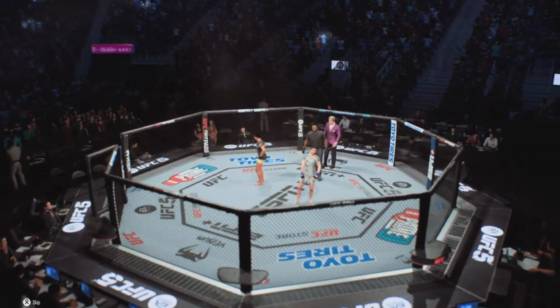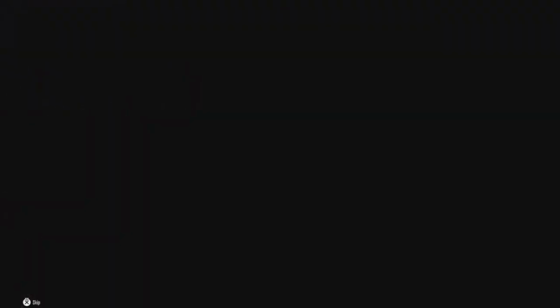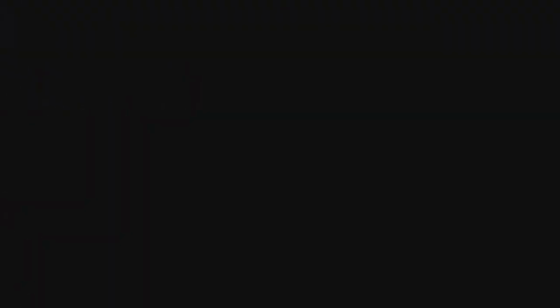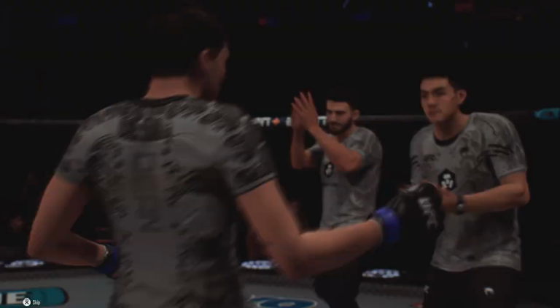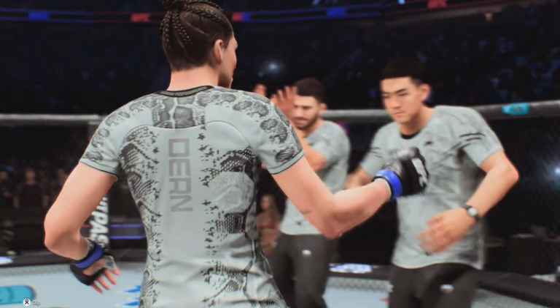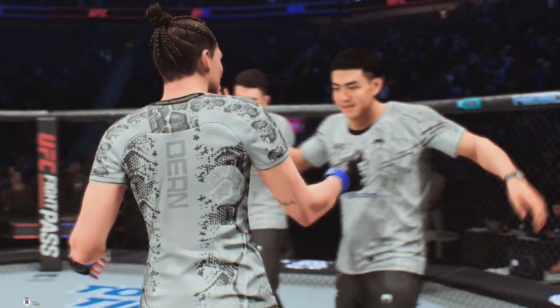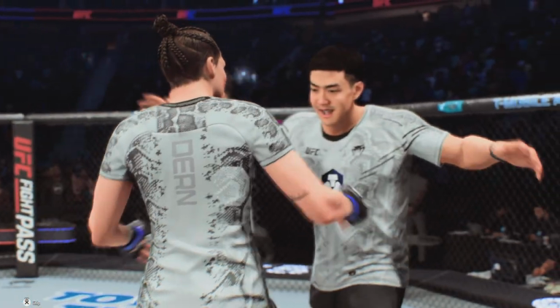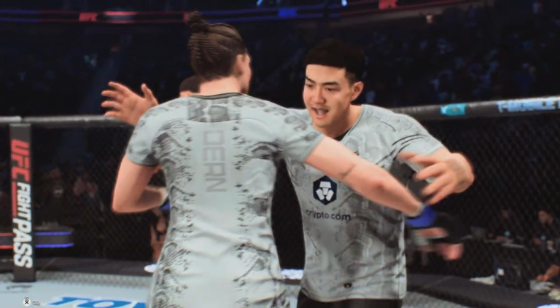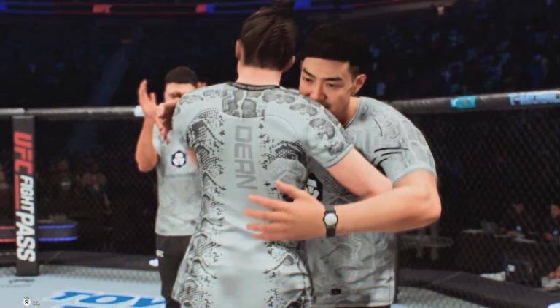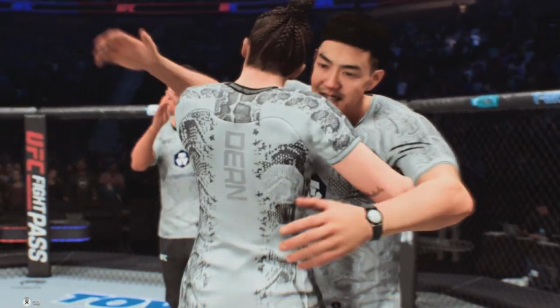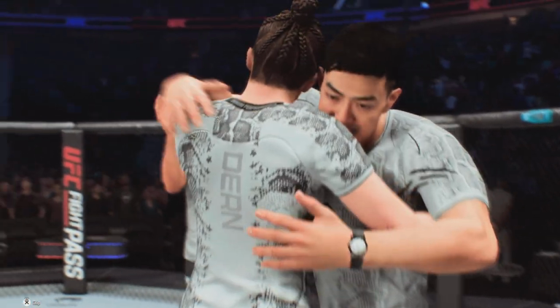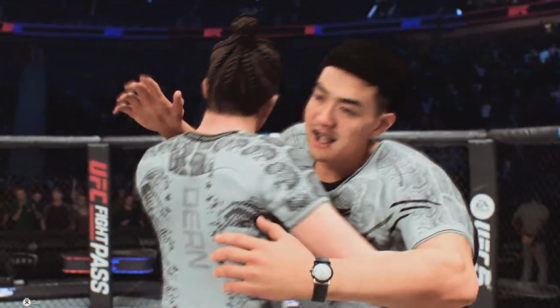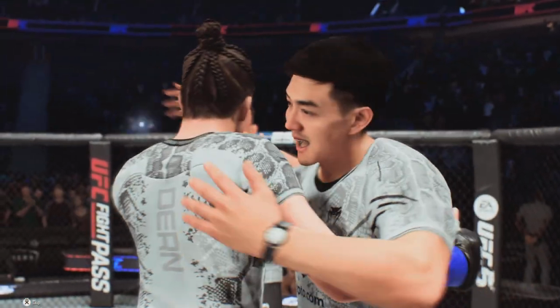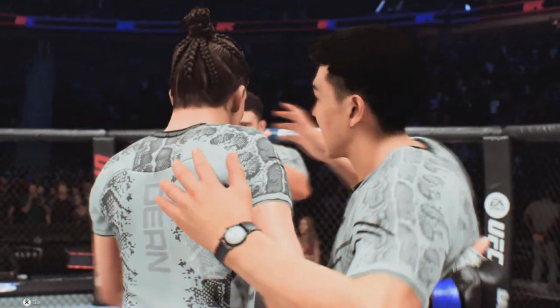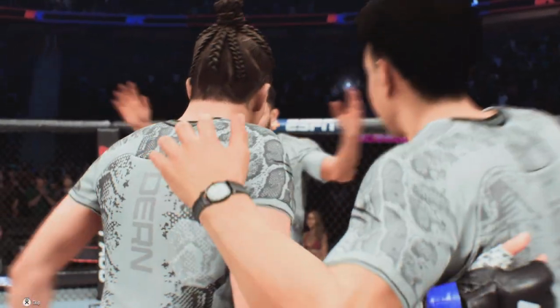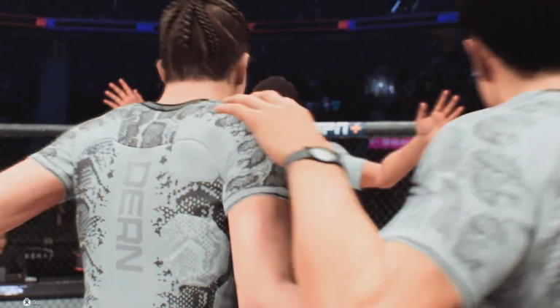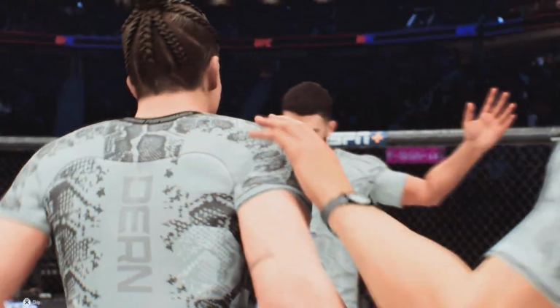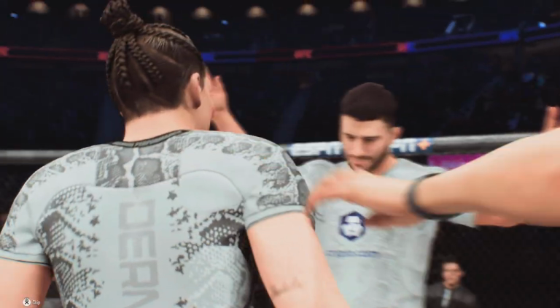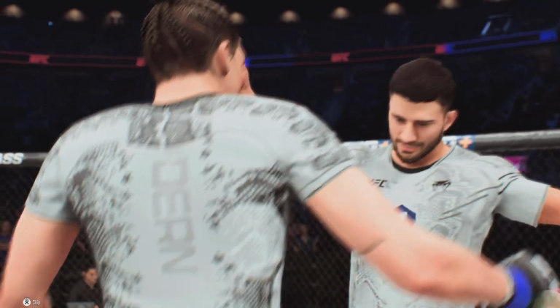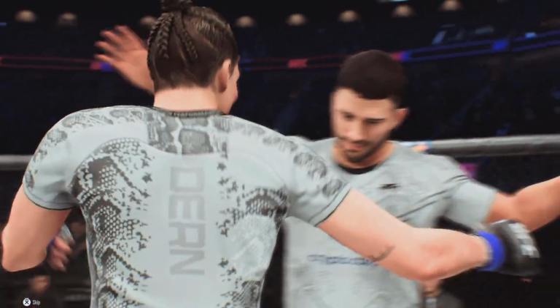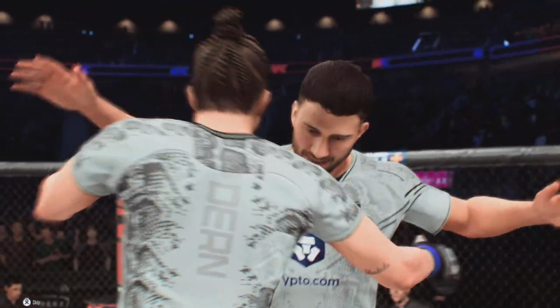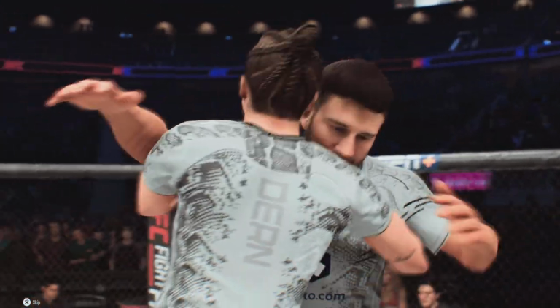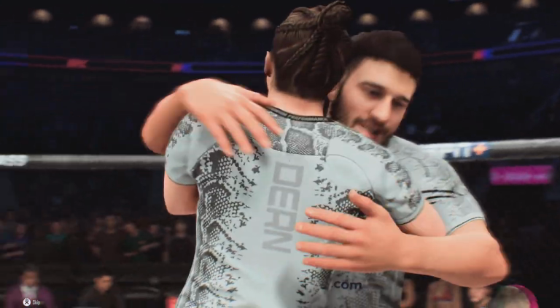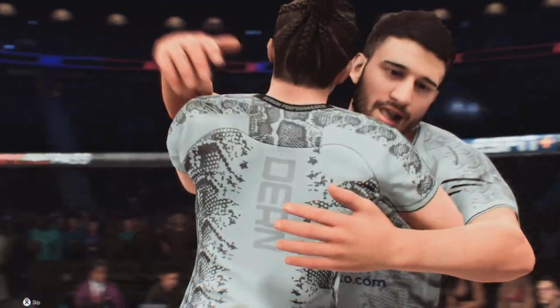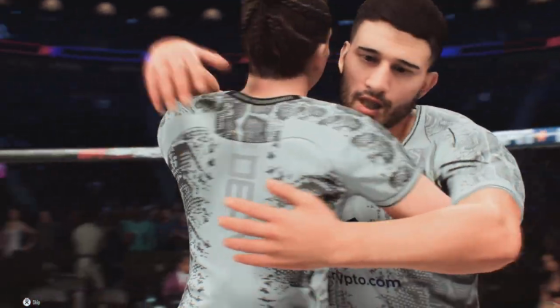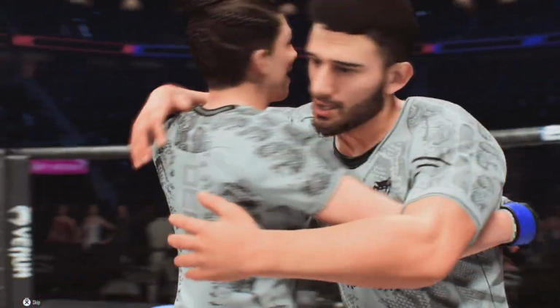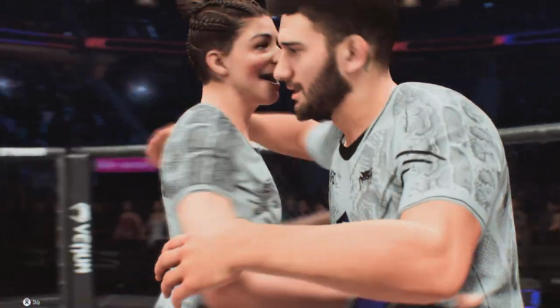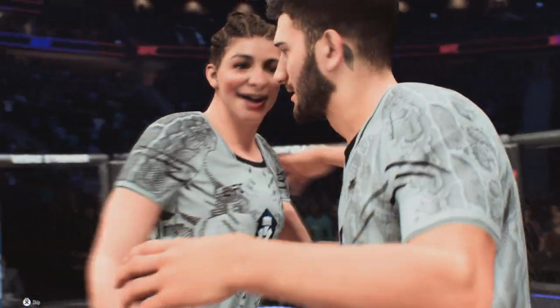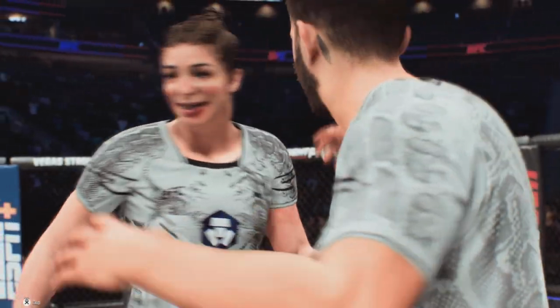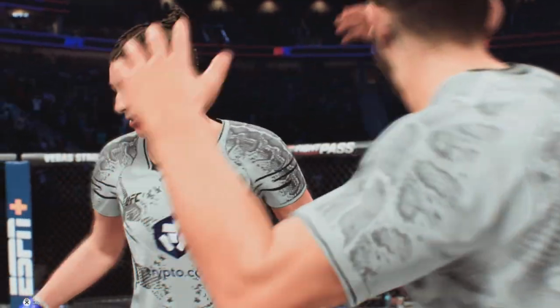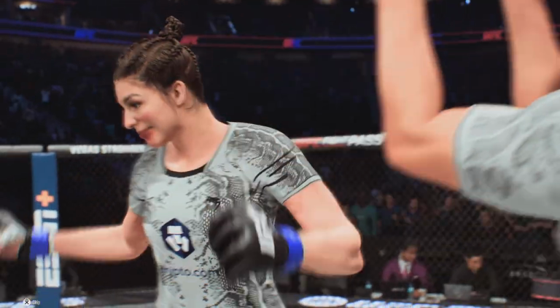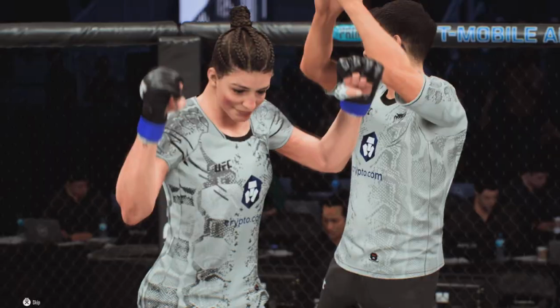Her jiu-jitsu is at such a high level, so fun to watch. Kind of makes me want to go back and put the gi on just a little bit.